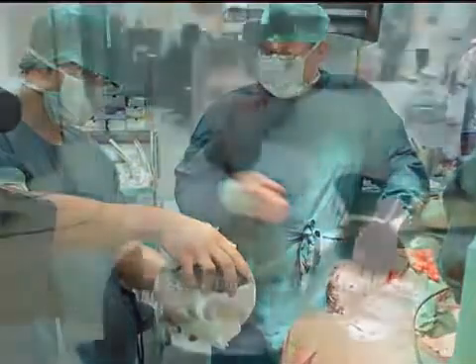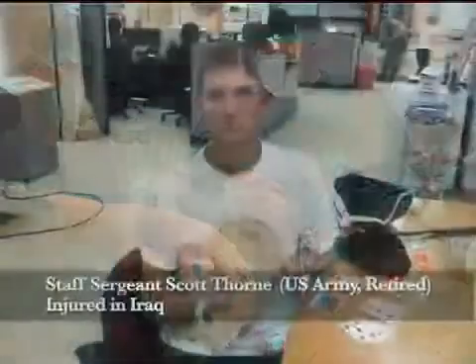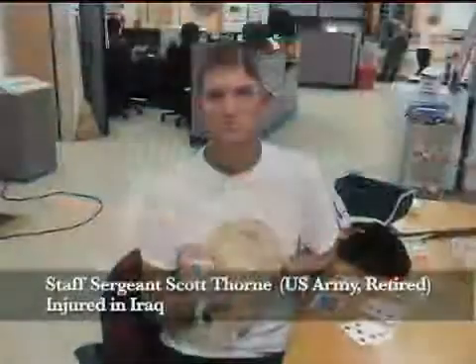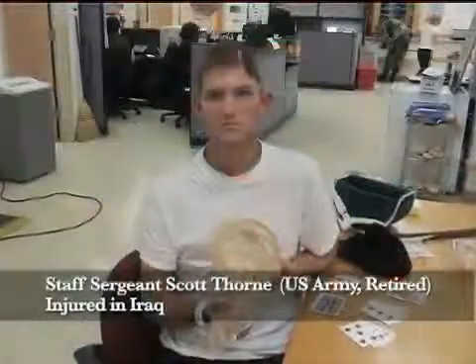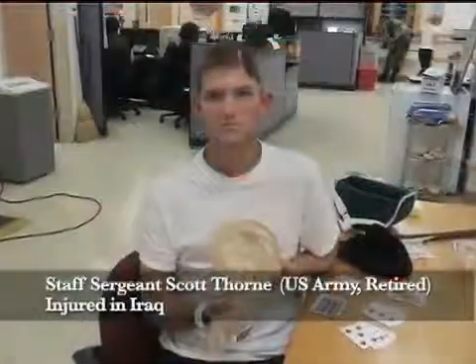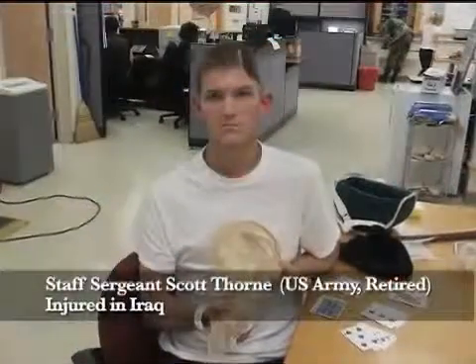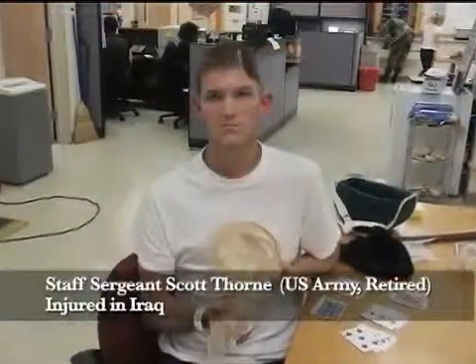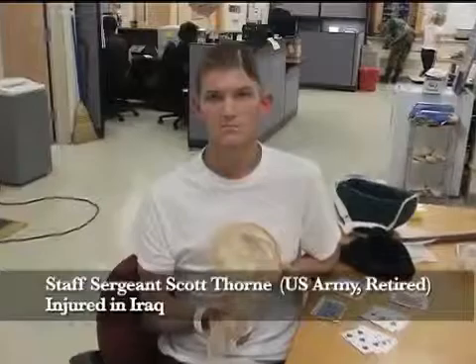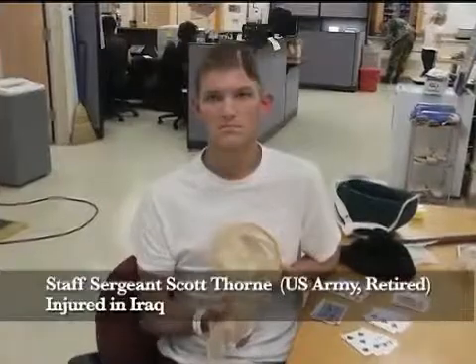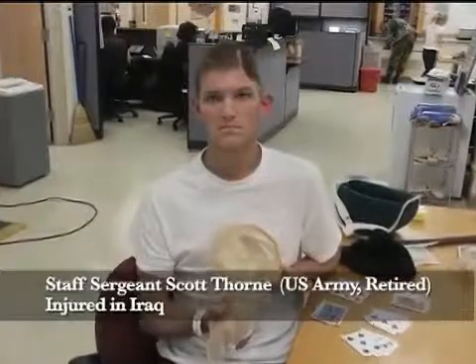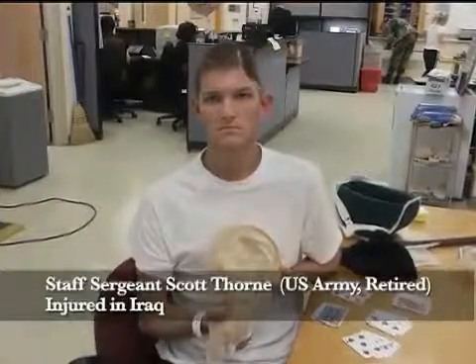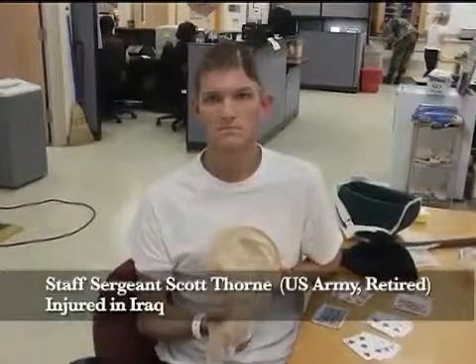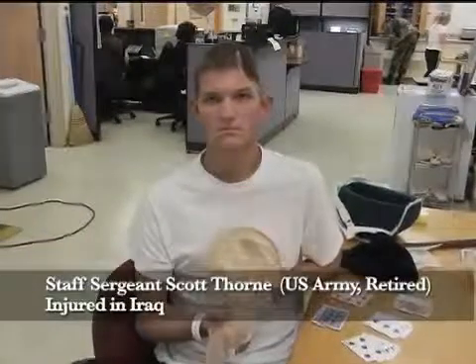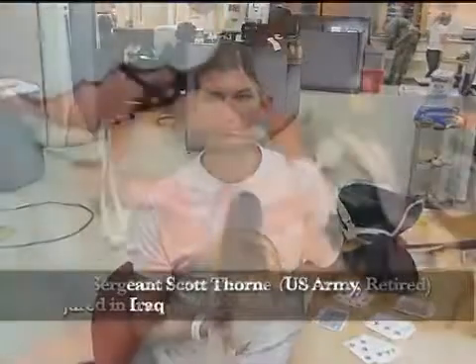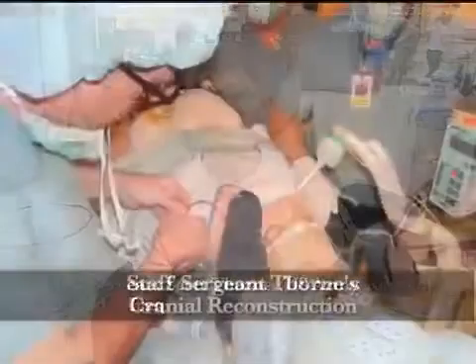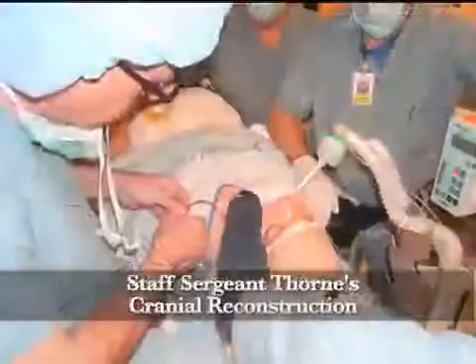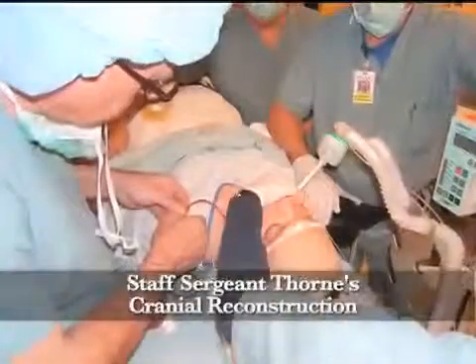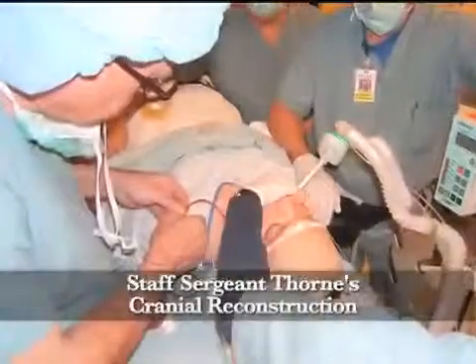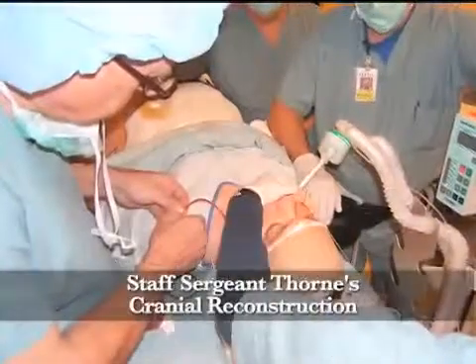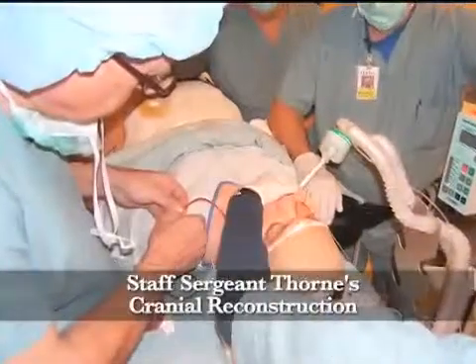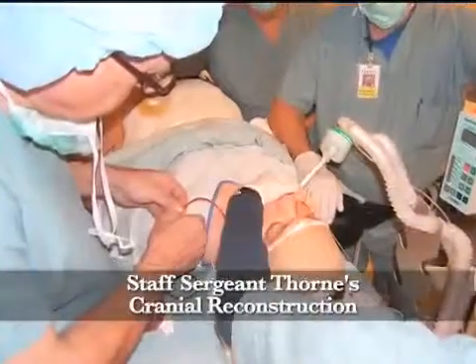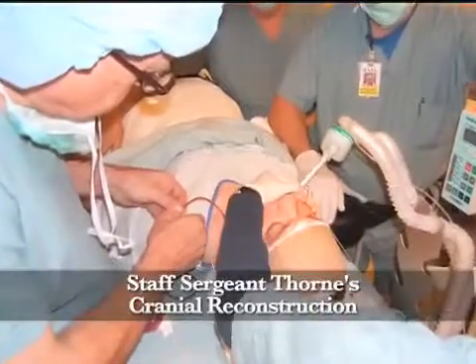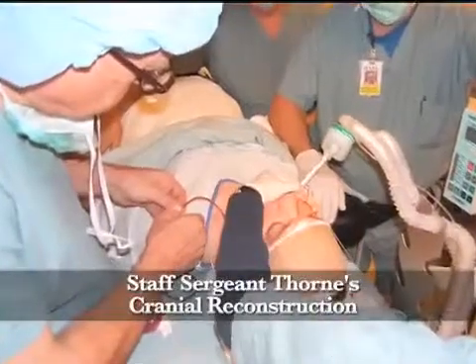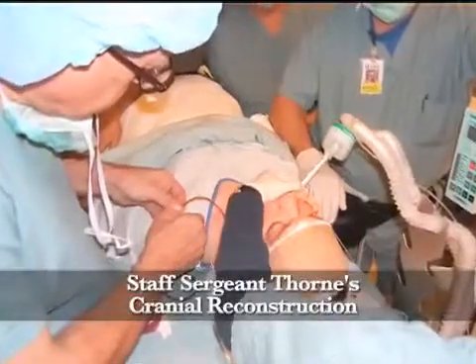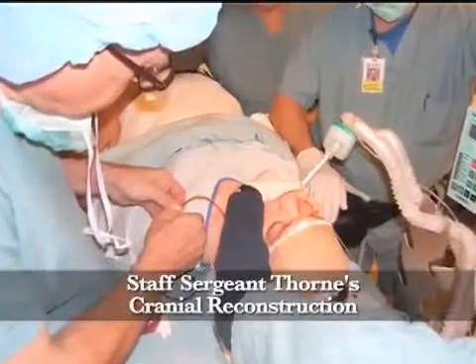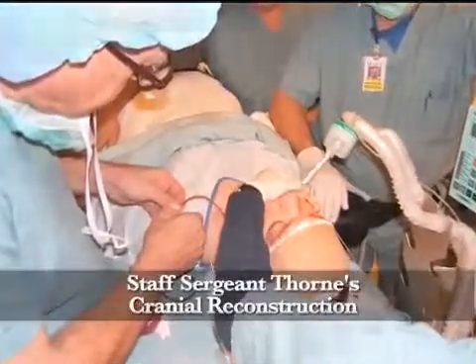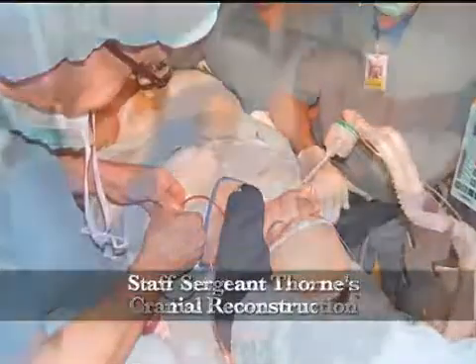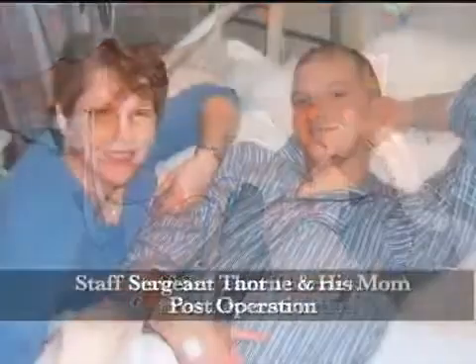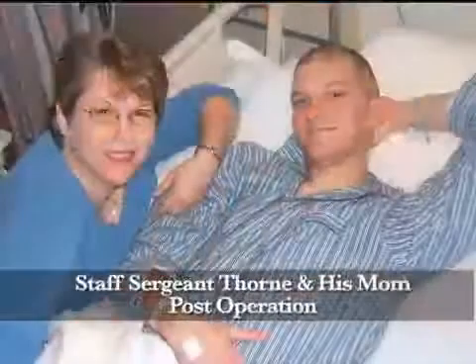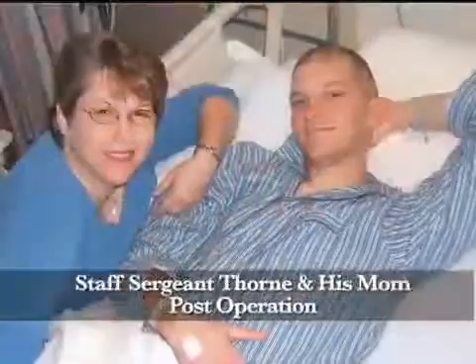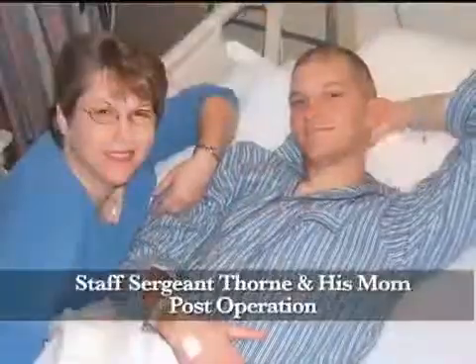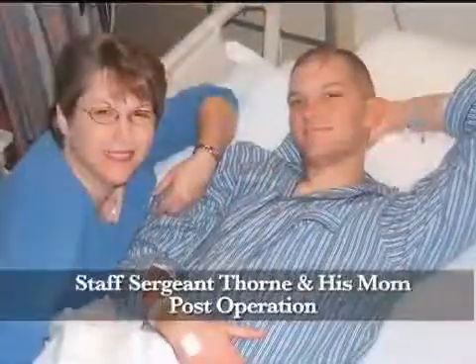Better and faster patient care ultimately saves lives in the broadest sense. For 21st Century Health, I'm Steve Michaels reporting.